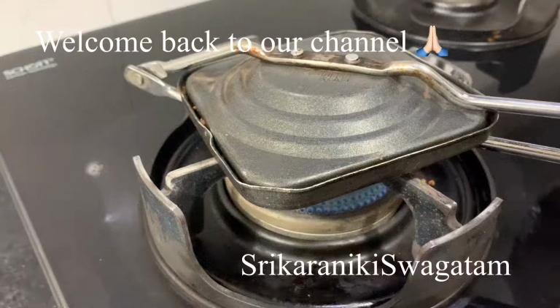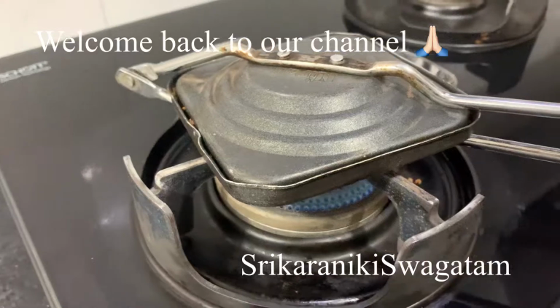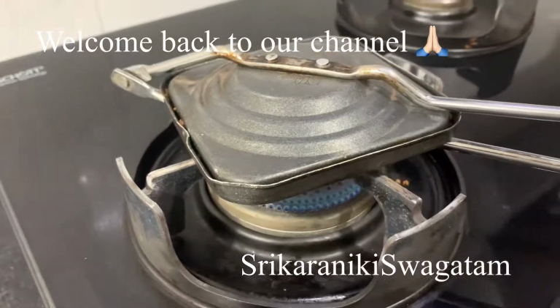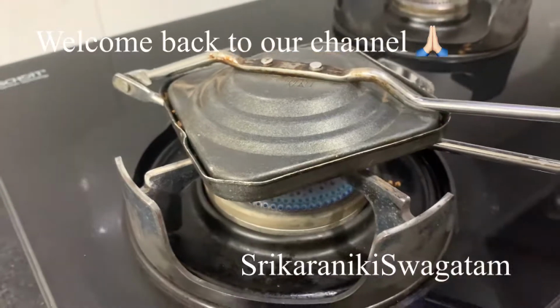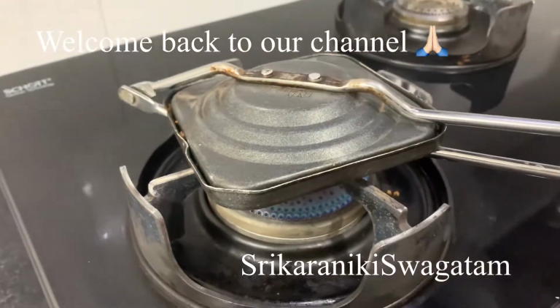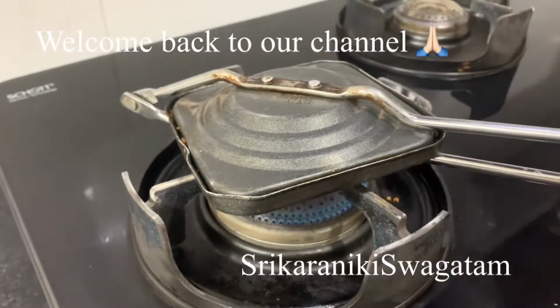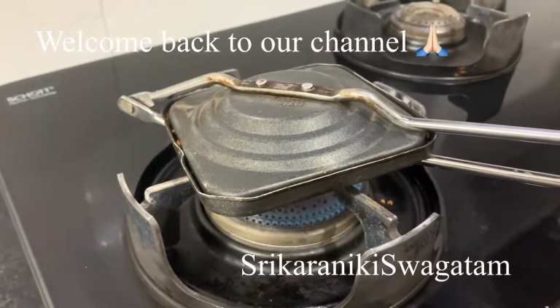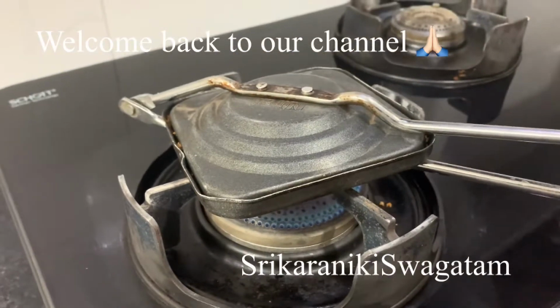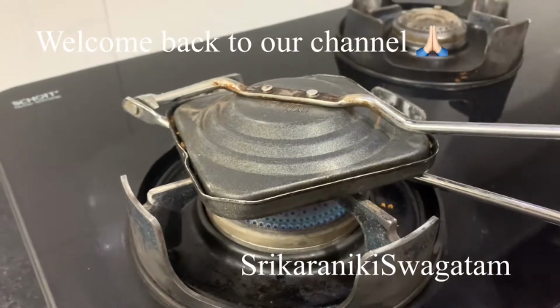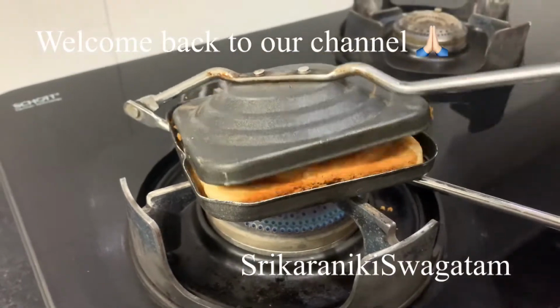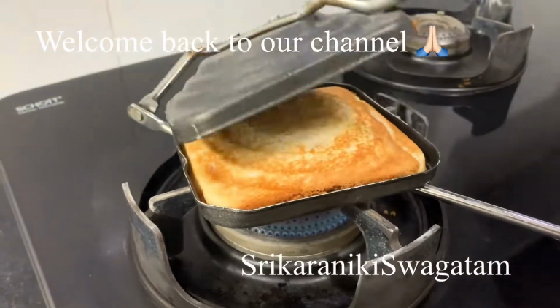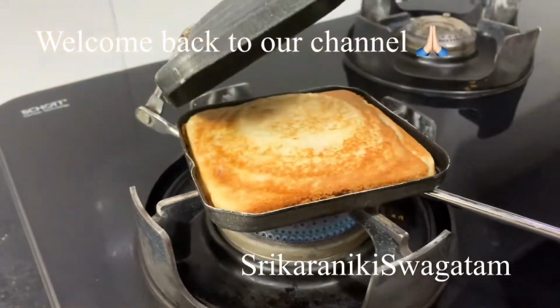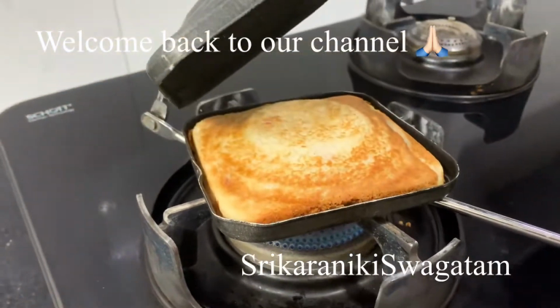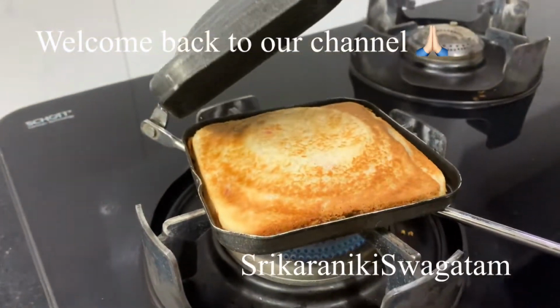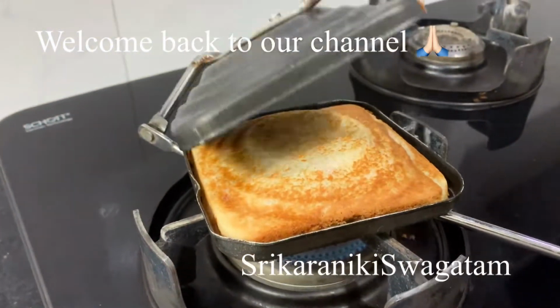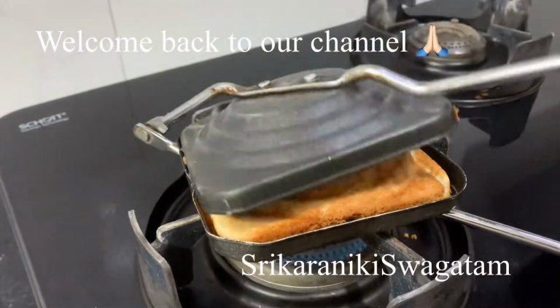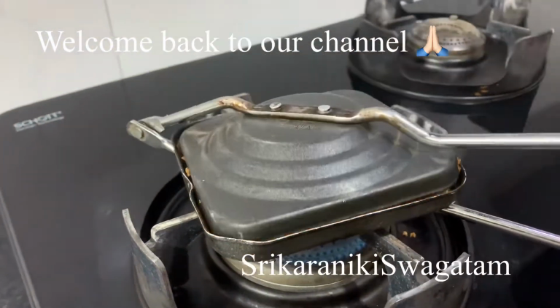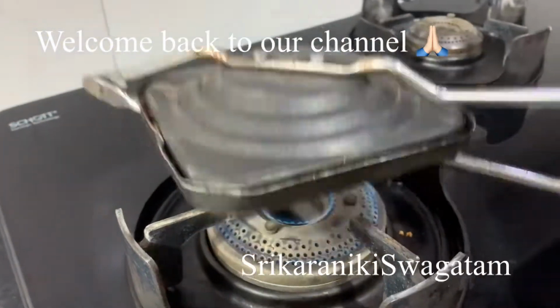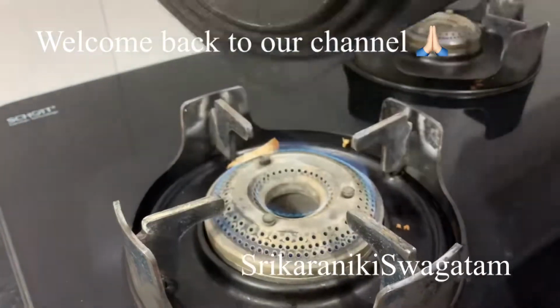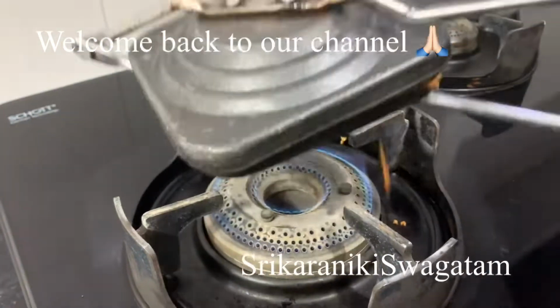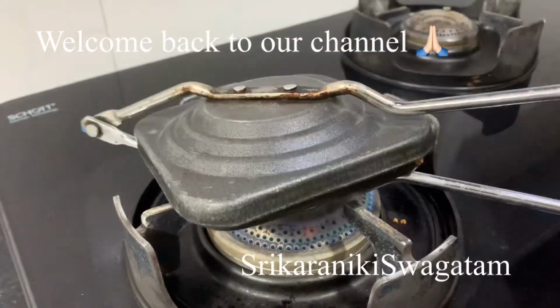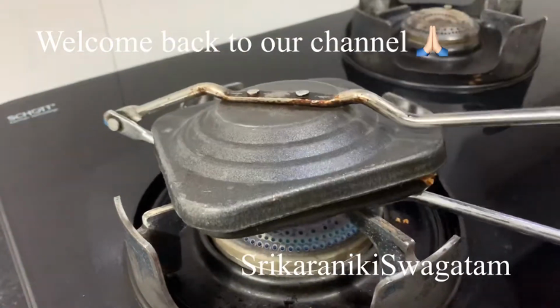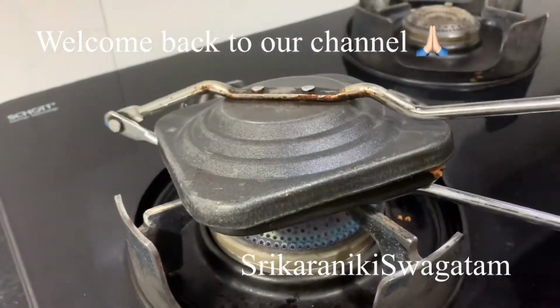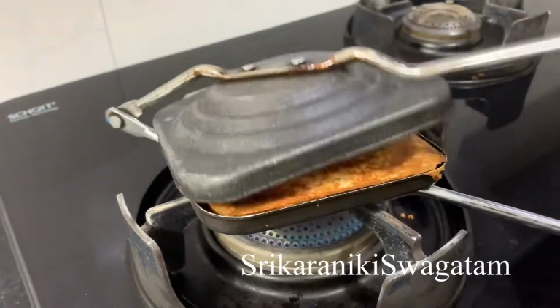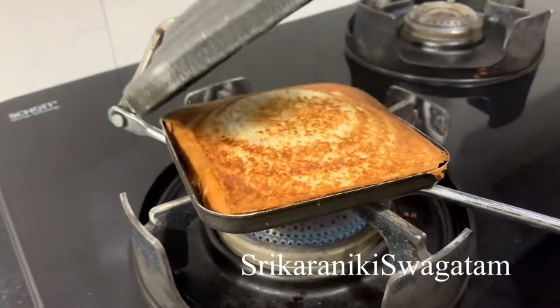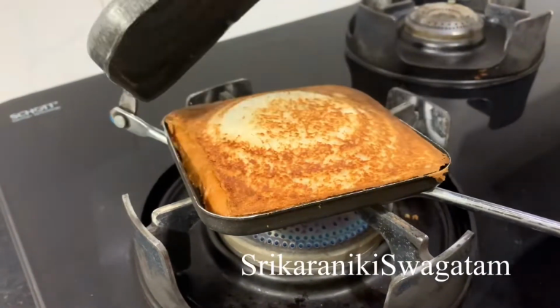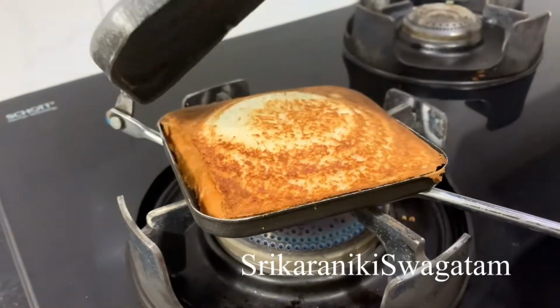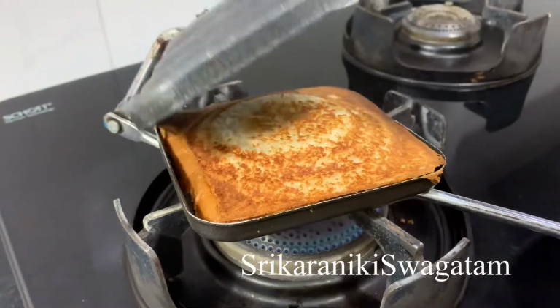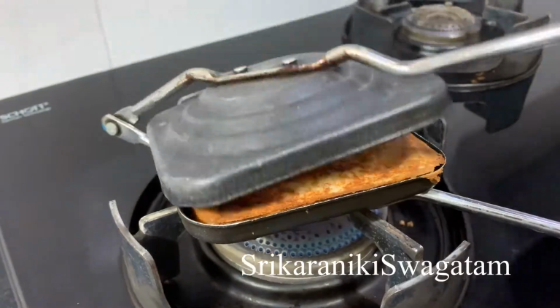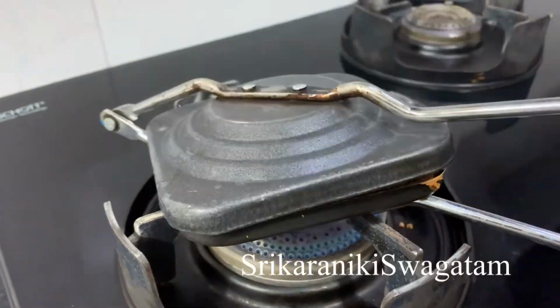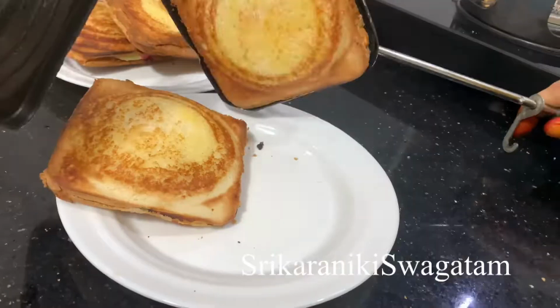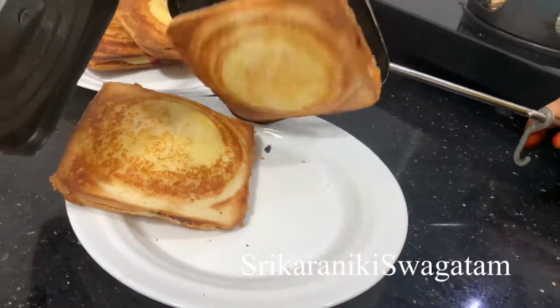Hello everyone! Welcome to our channel. We have a good recipe.